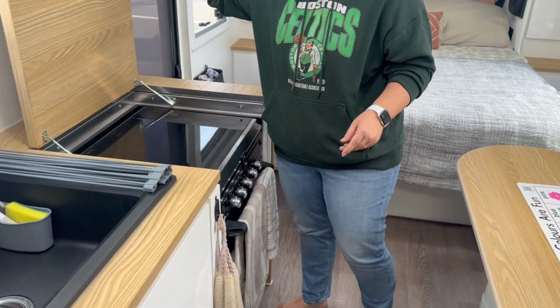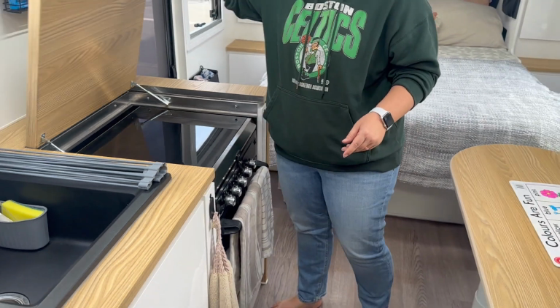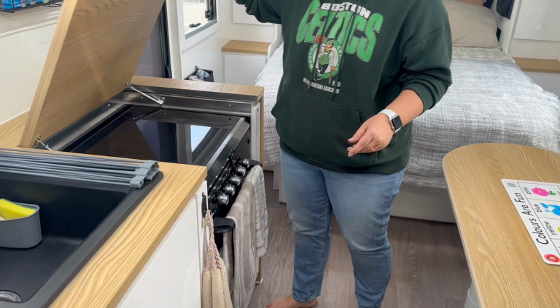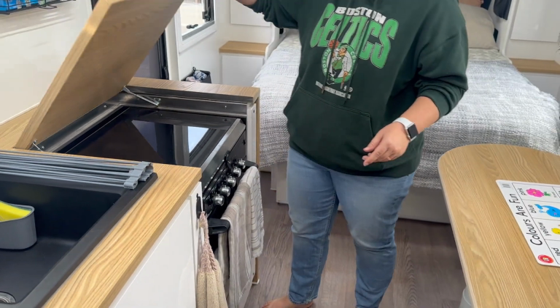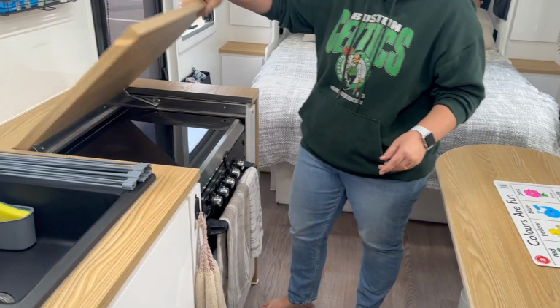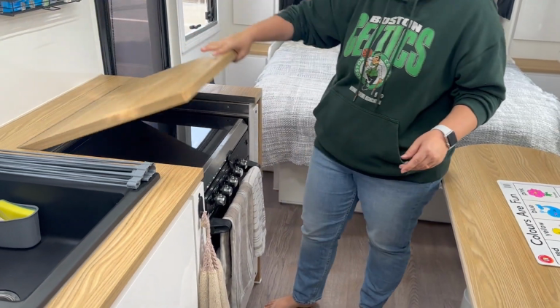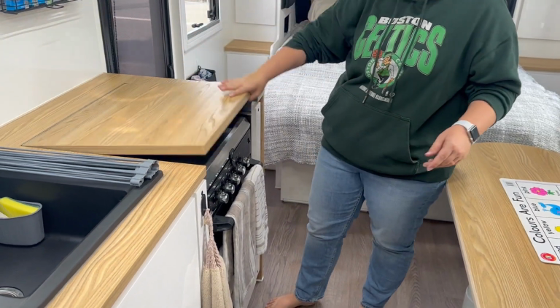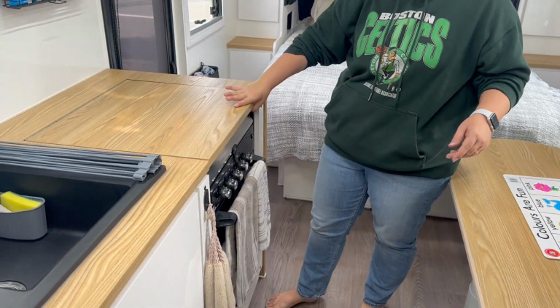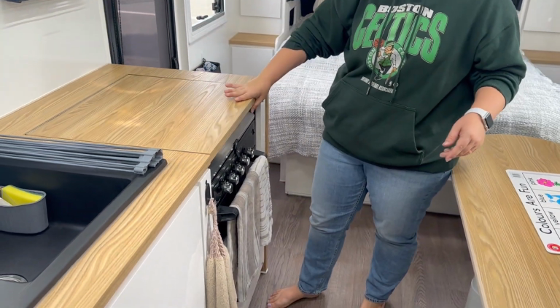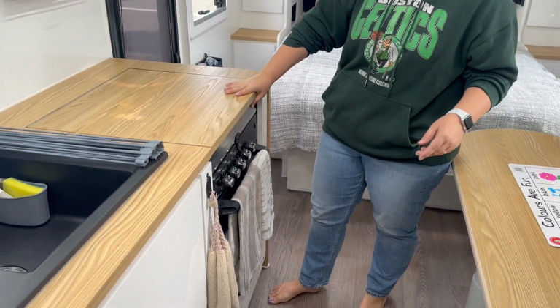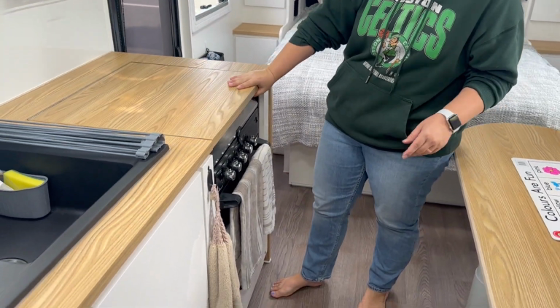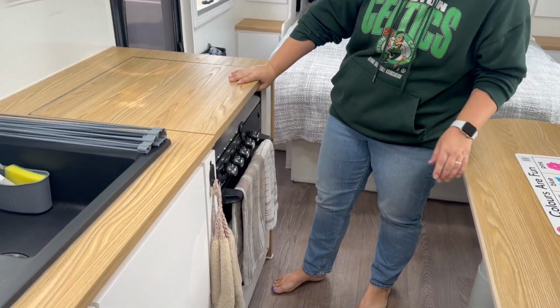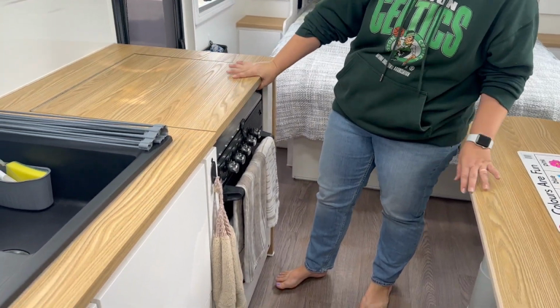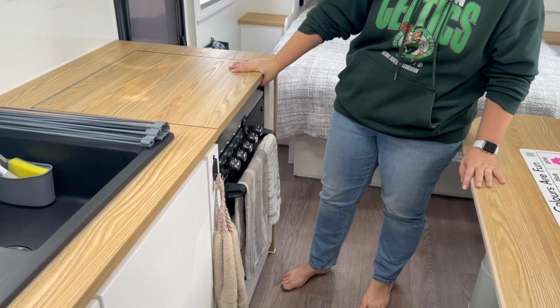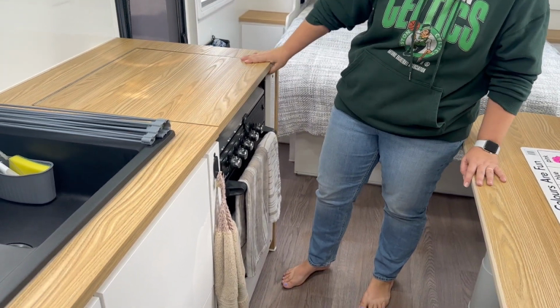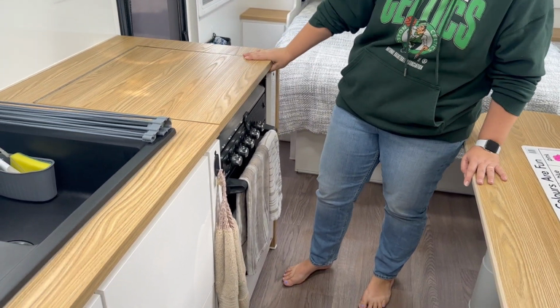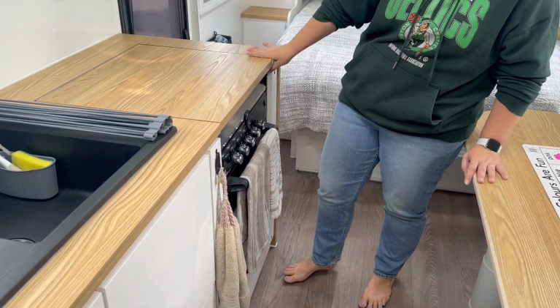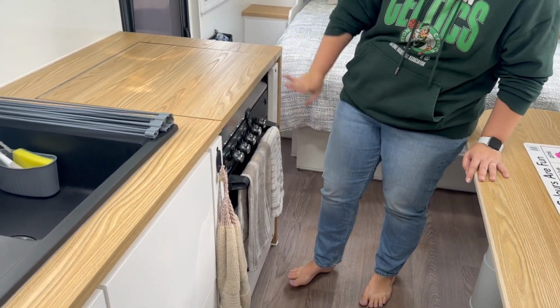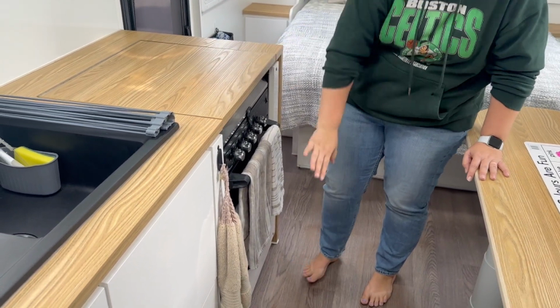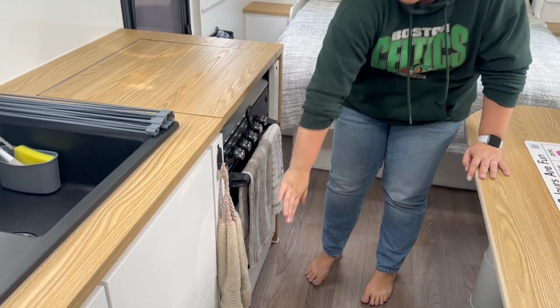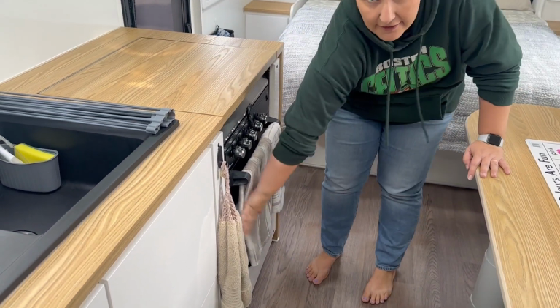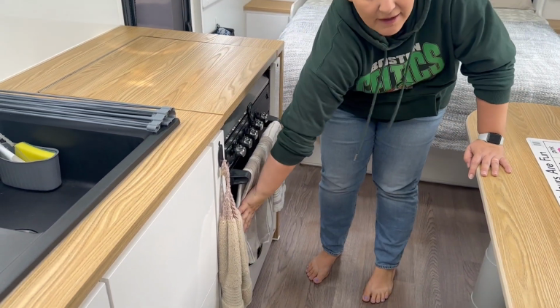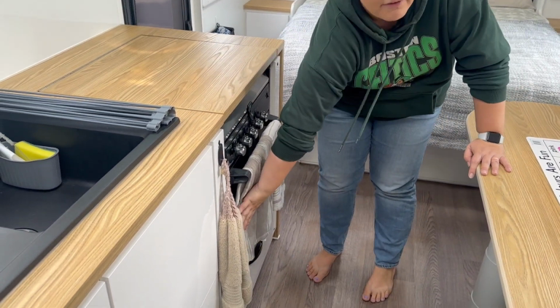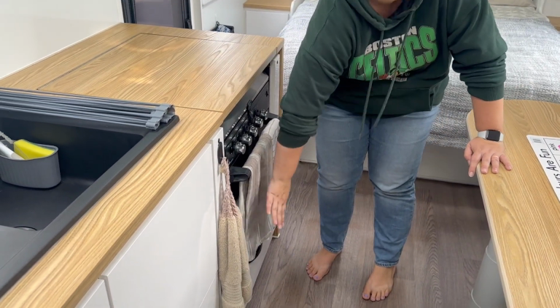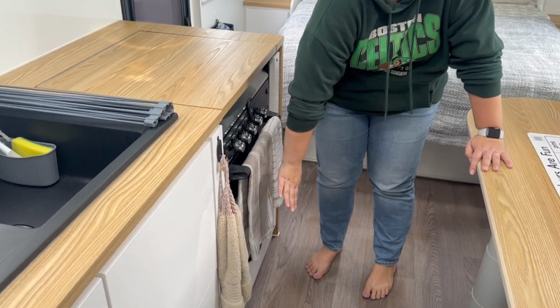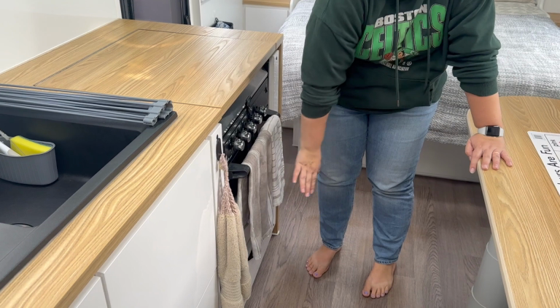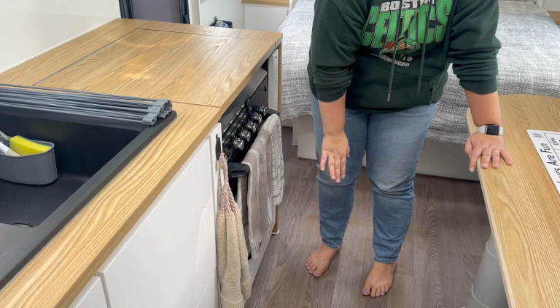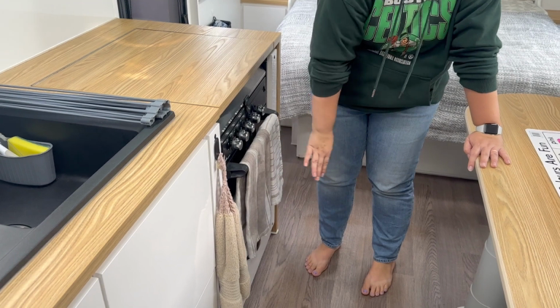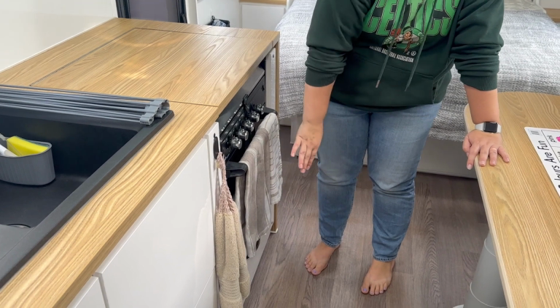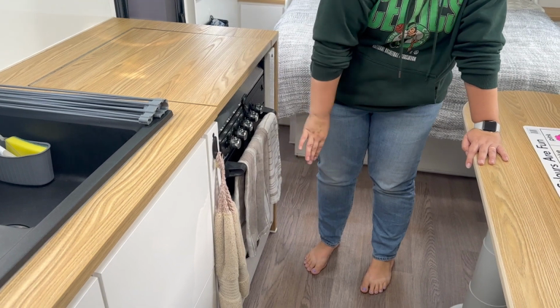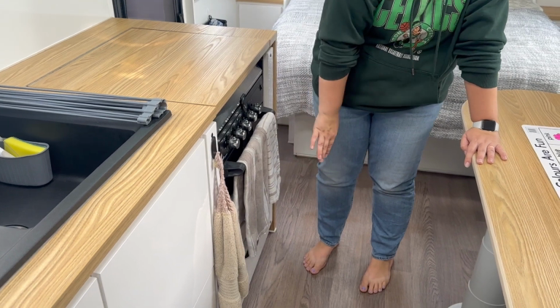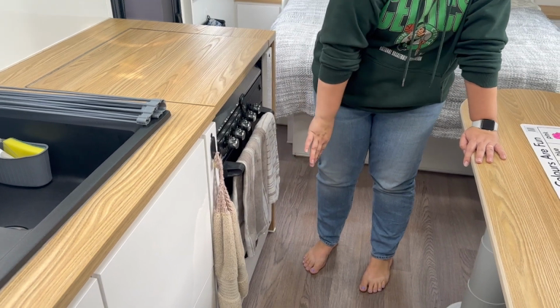The Ziggy does the job. We opted to take out the oven underneath.